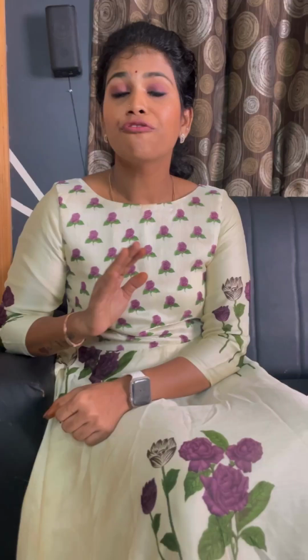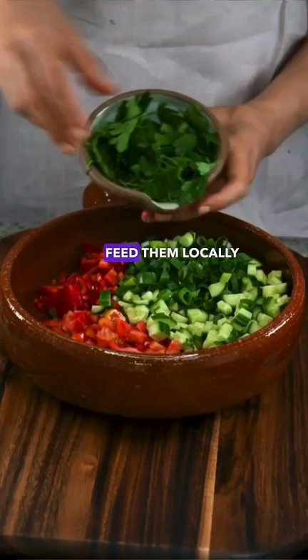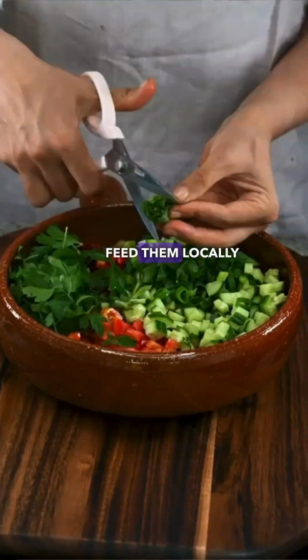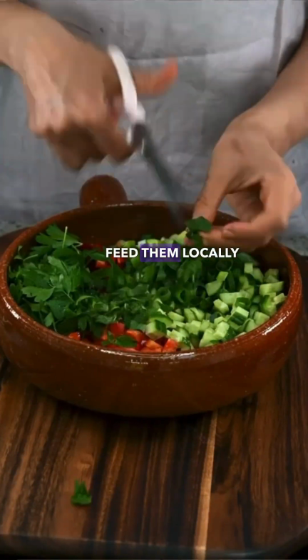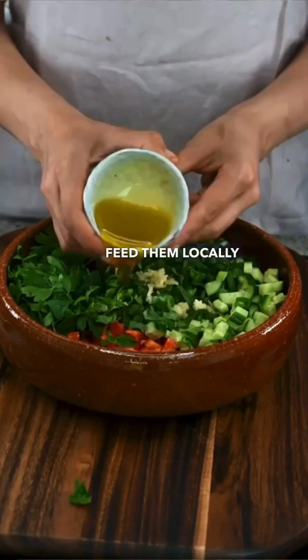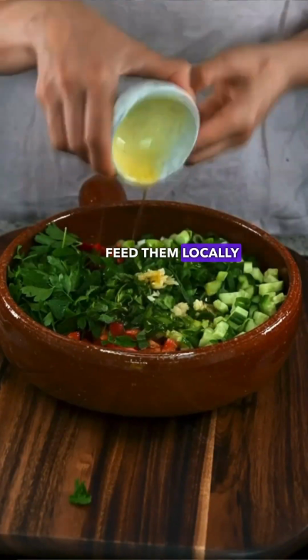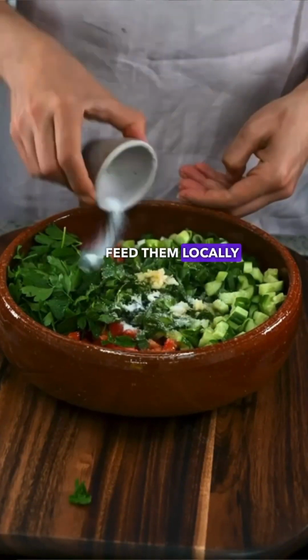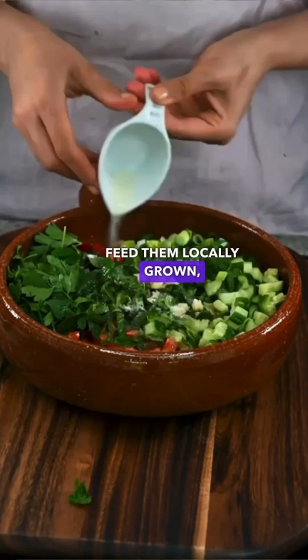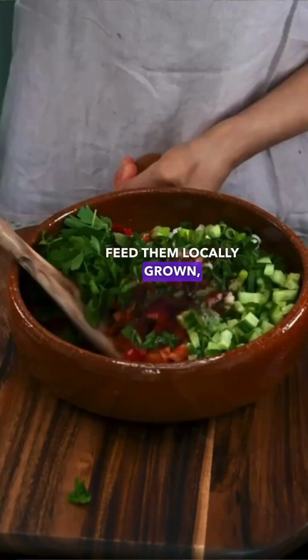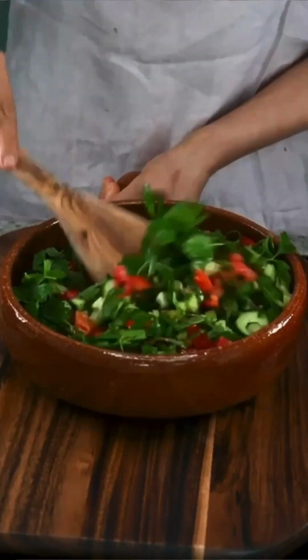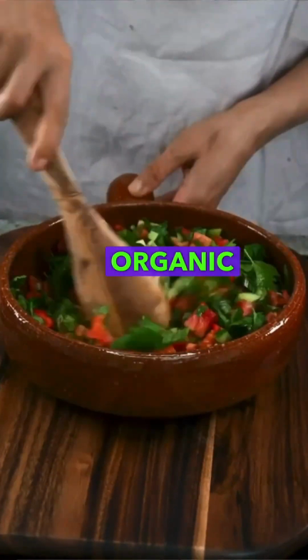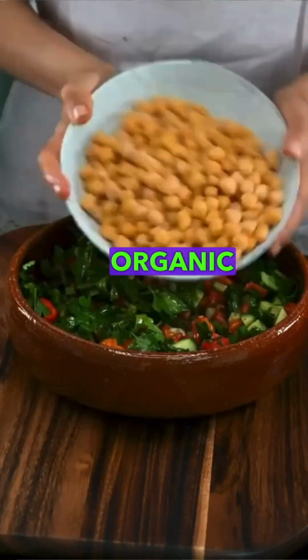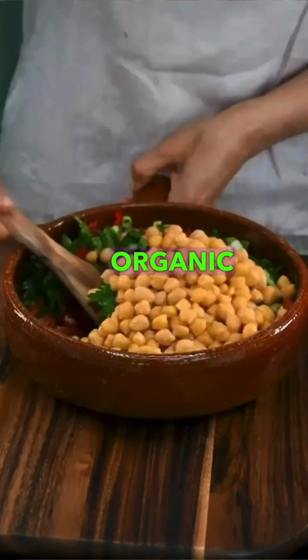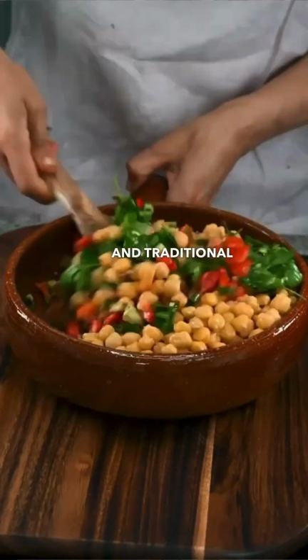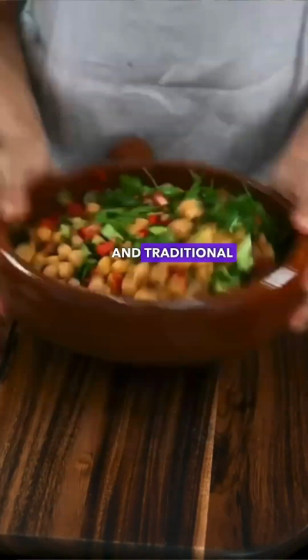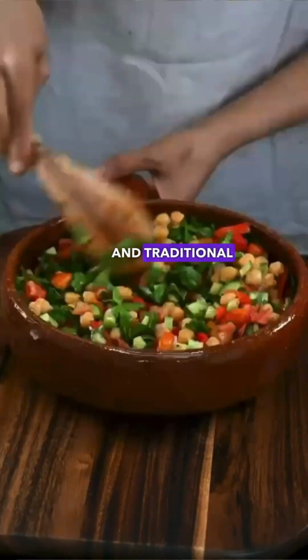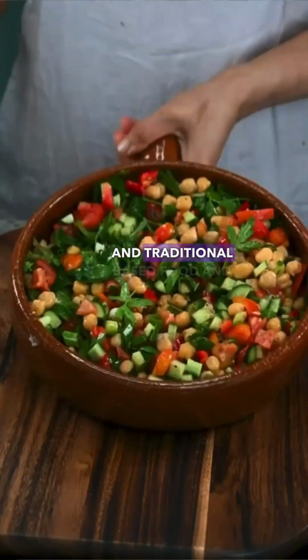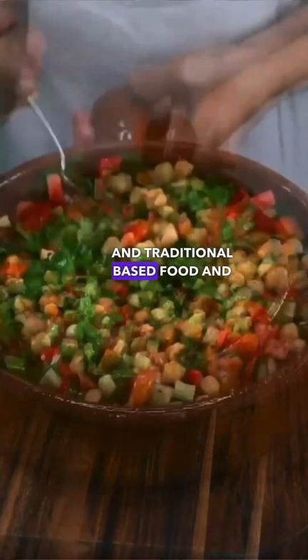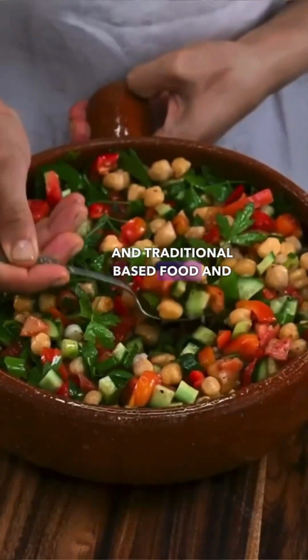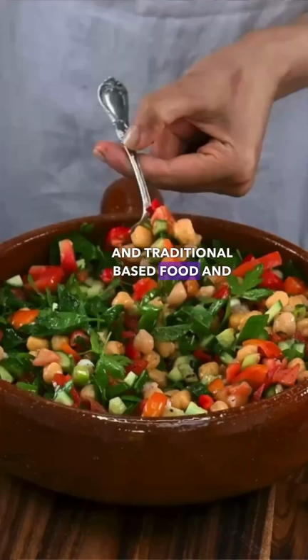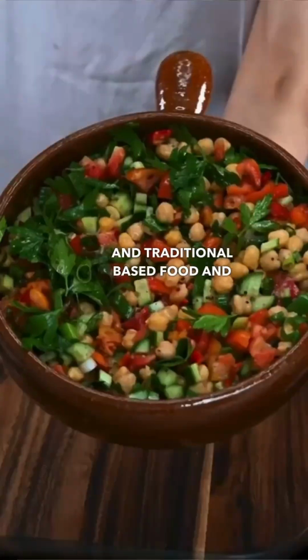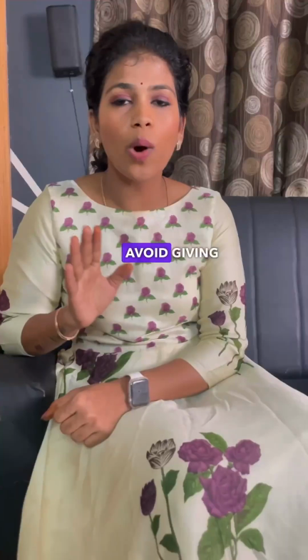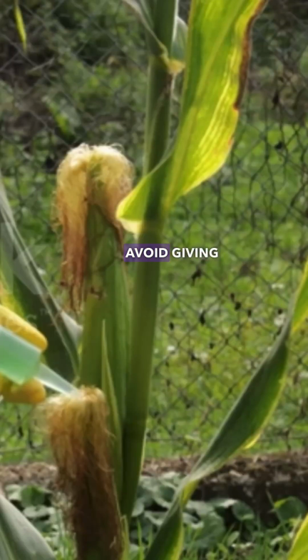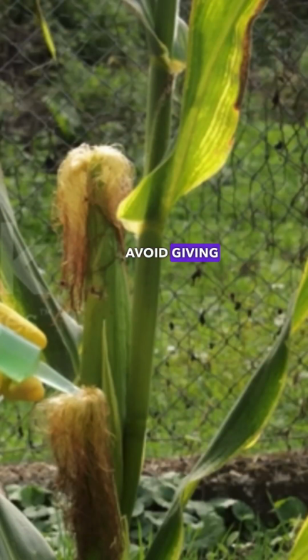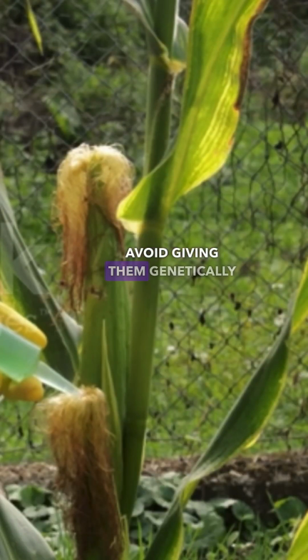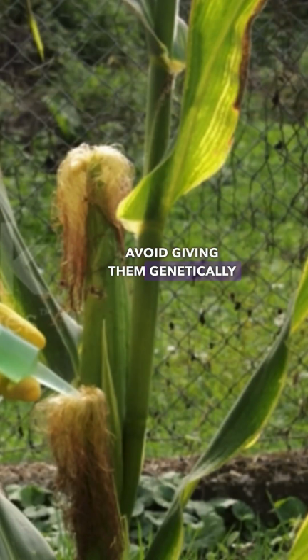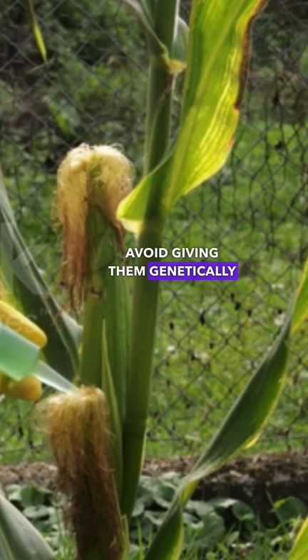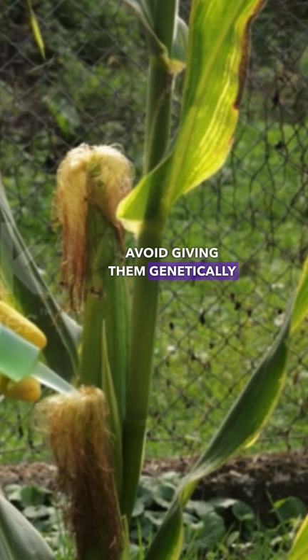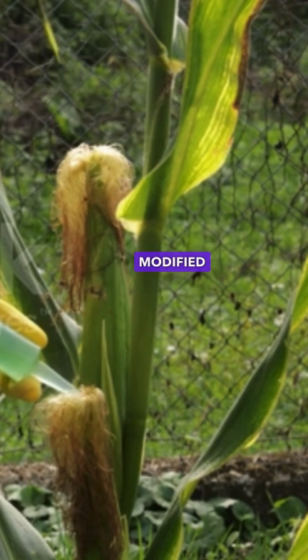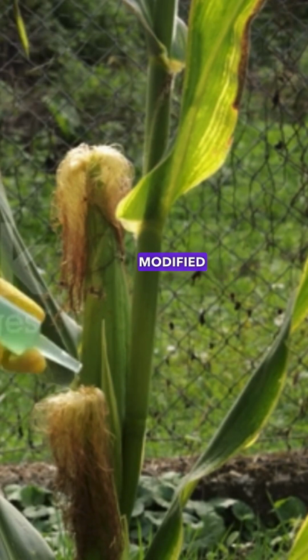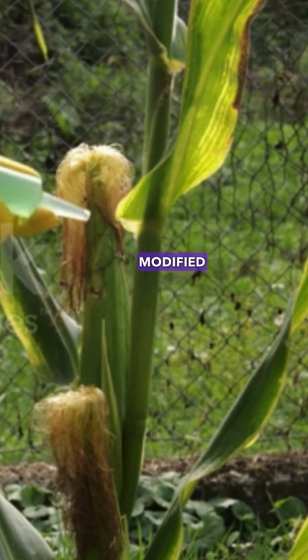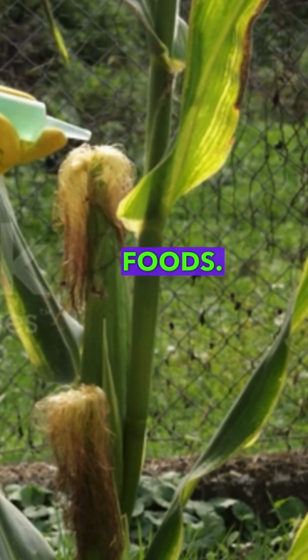Feed them locally grown, organic and traditional based food, and avoid giving them genetically modified foods.